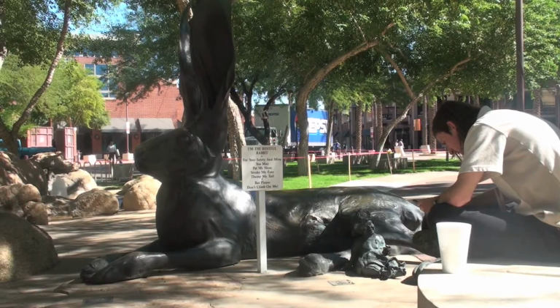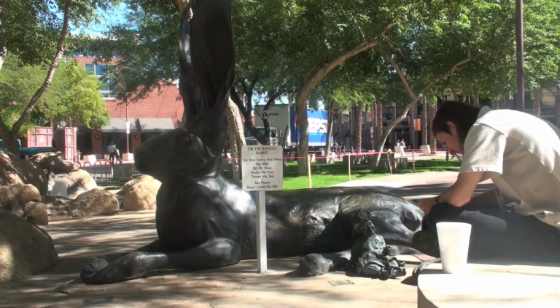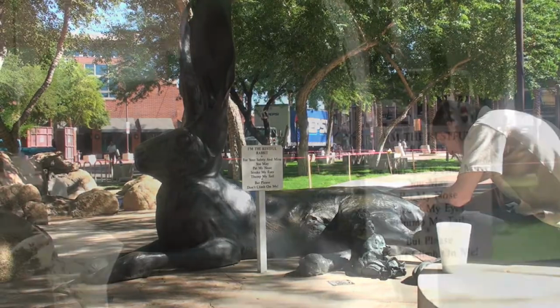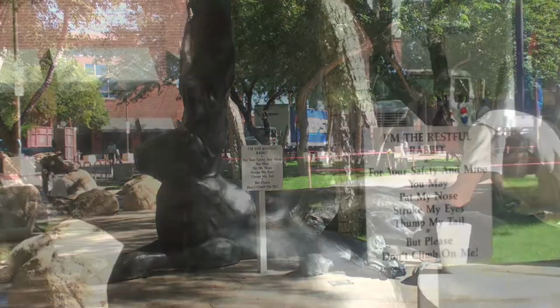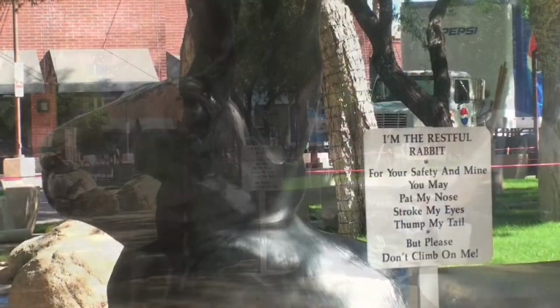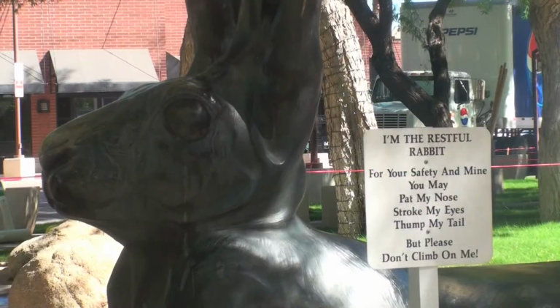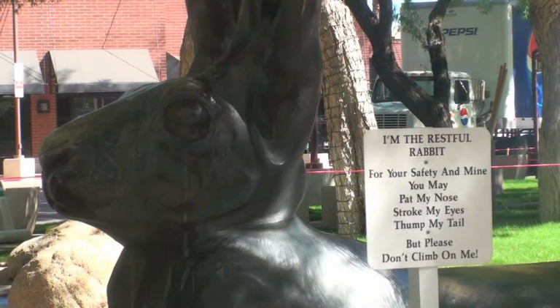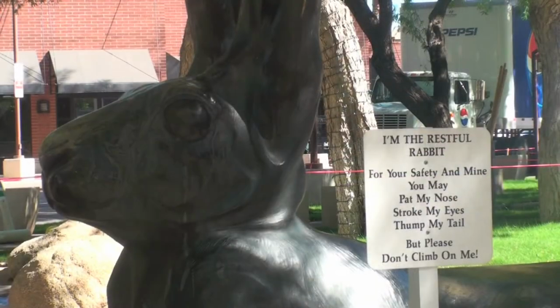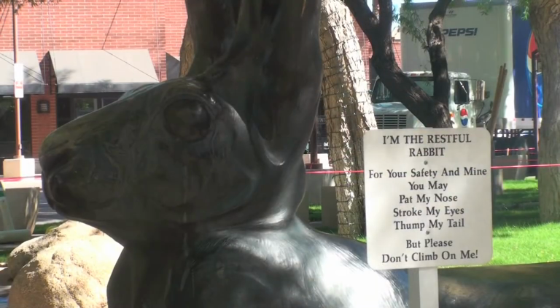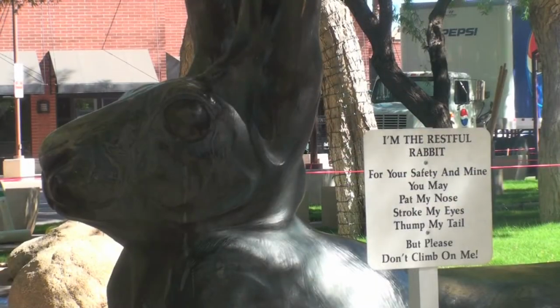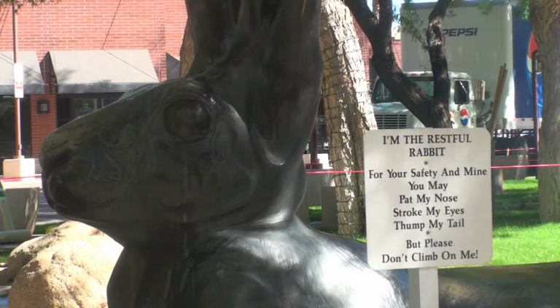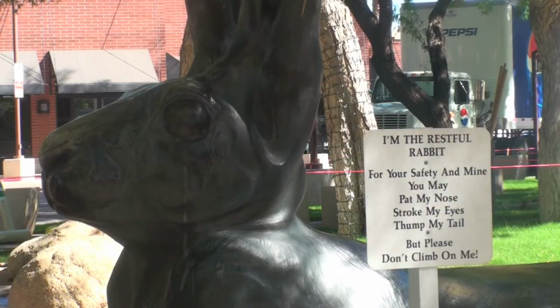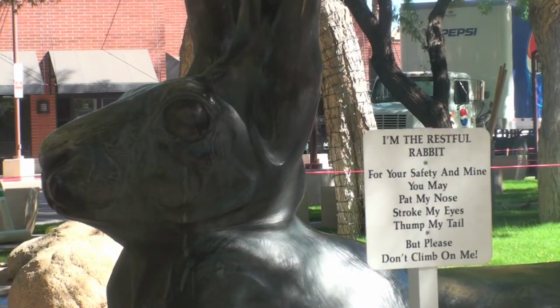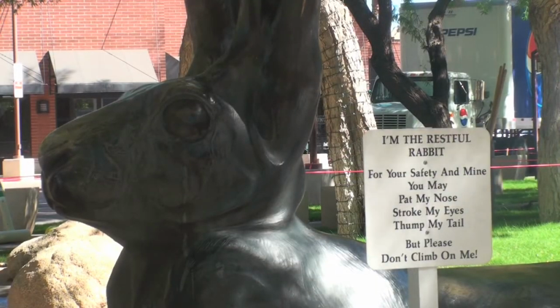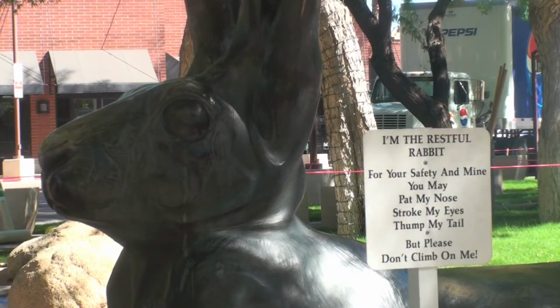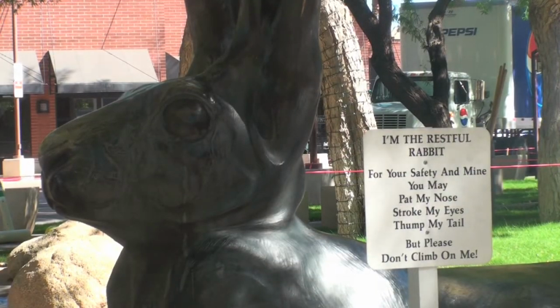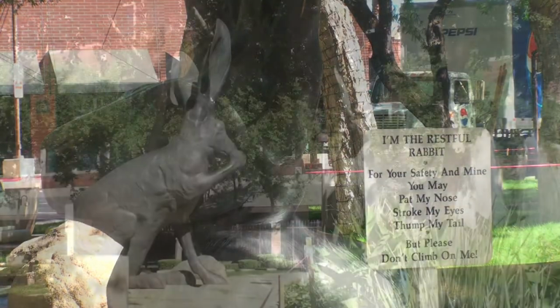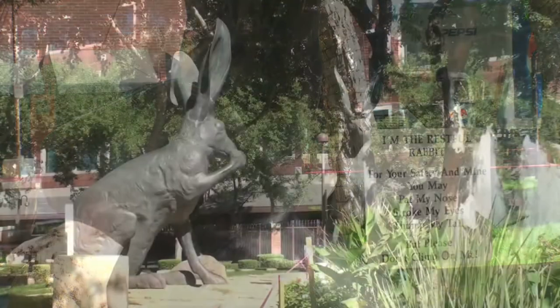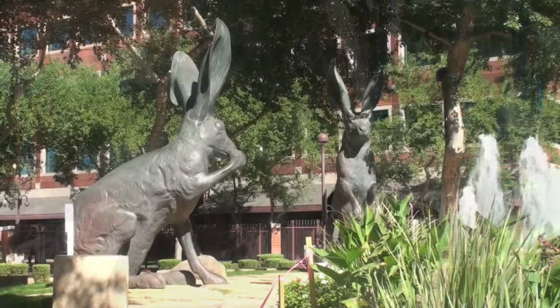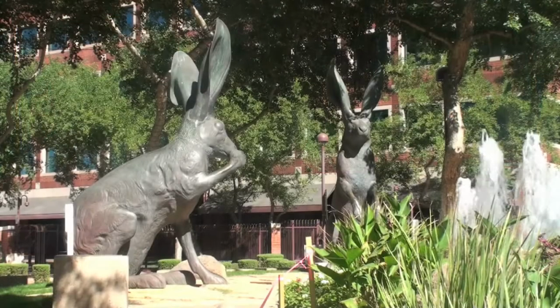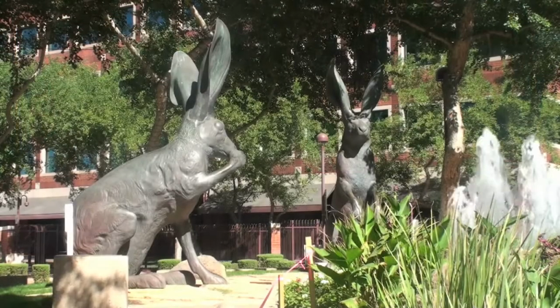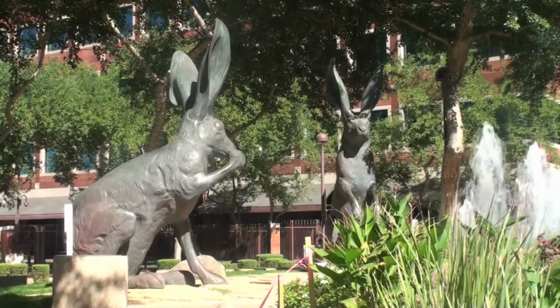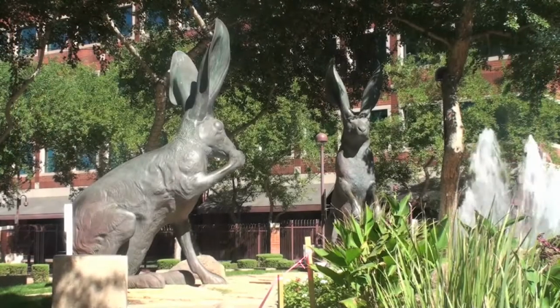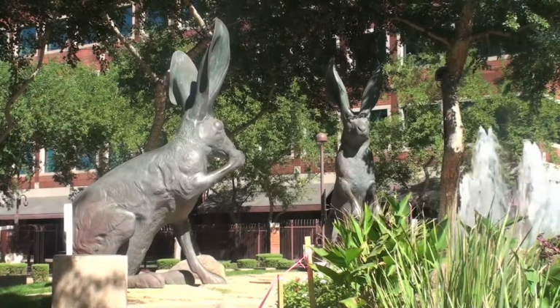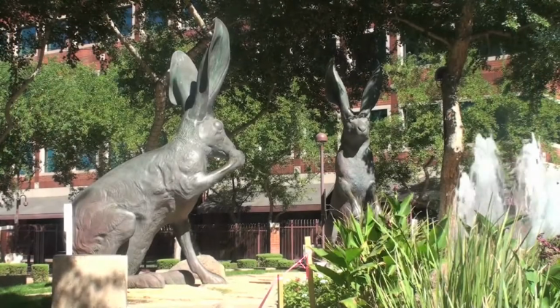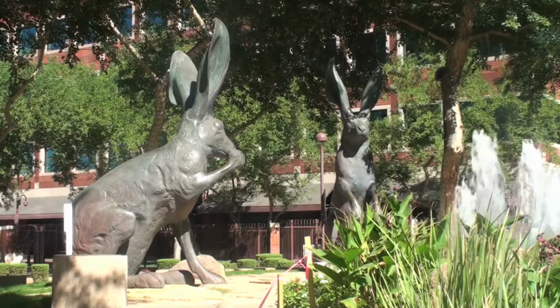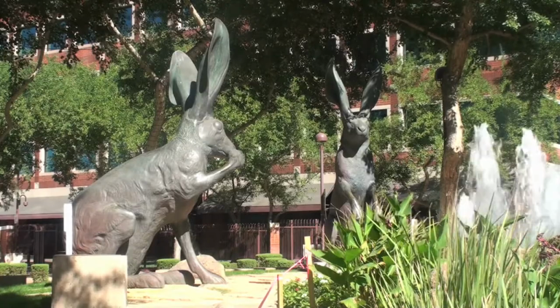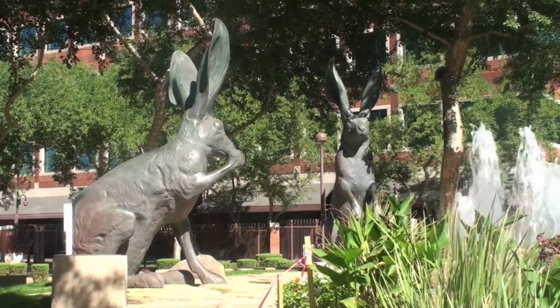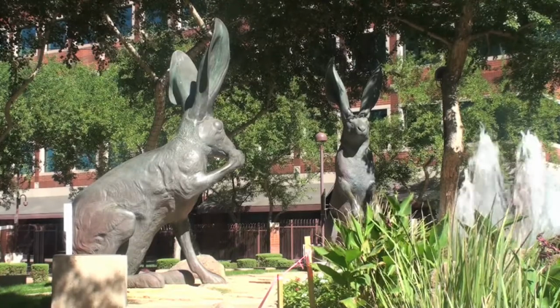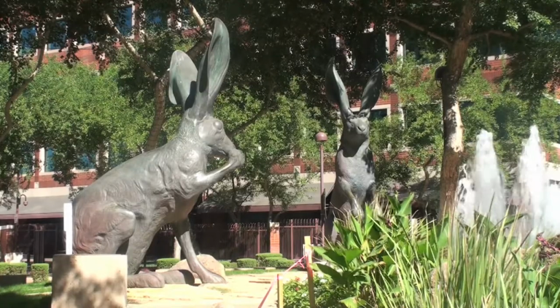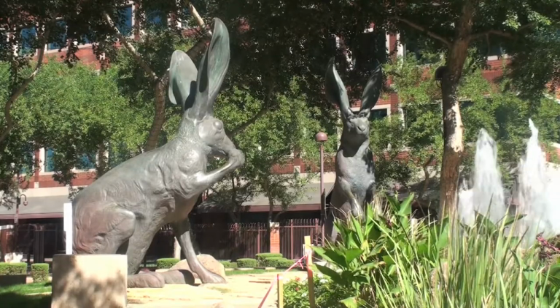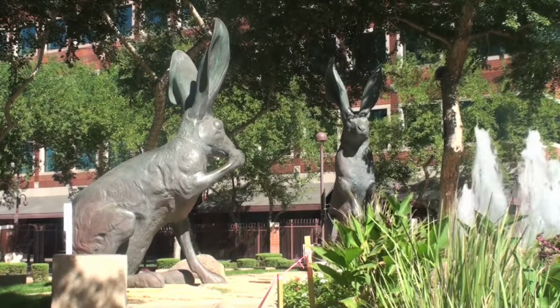The different statues are named the Restful Rabbit, the Guard Rabbit, and the Groomer Rabbit, based on their poses.